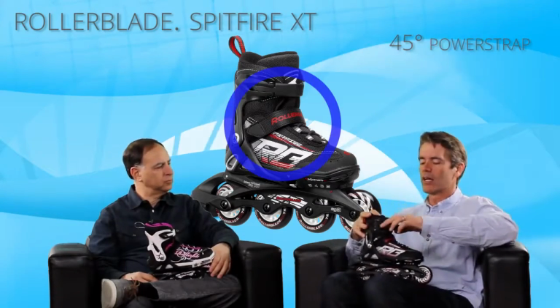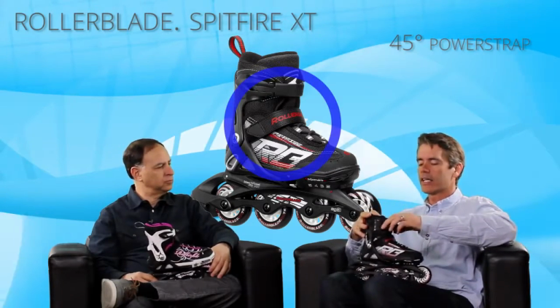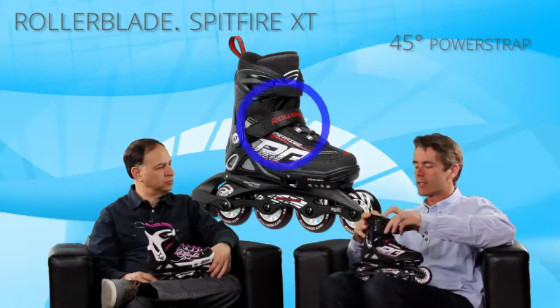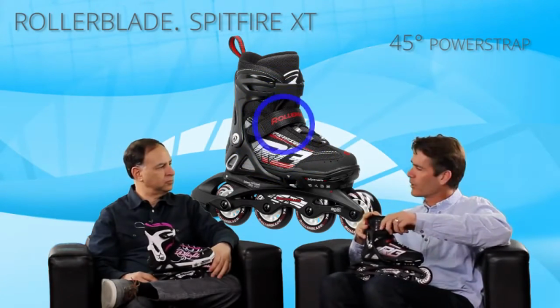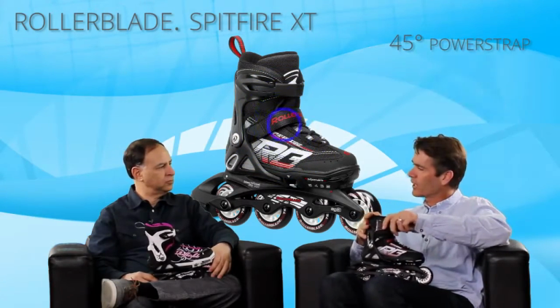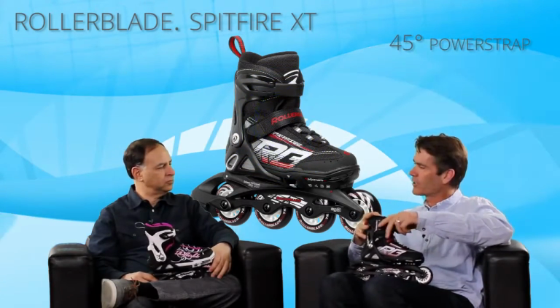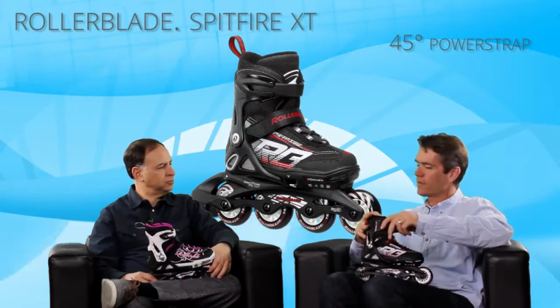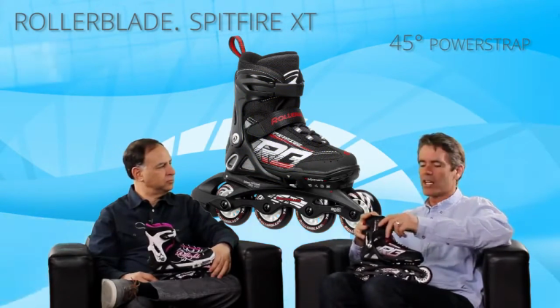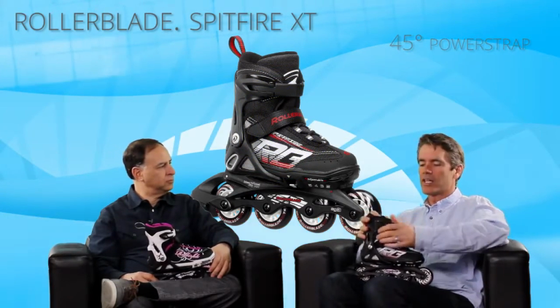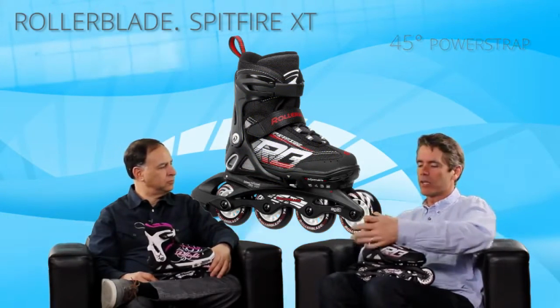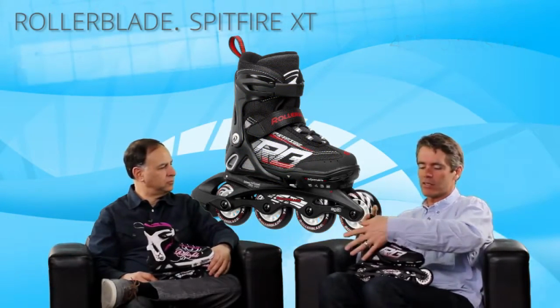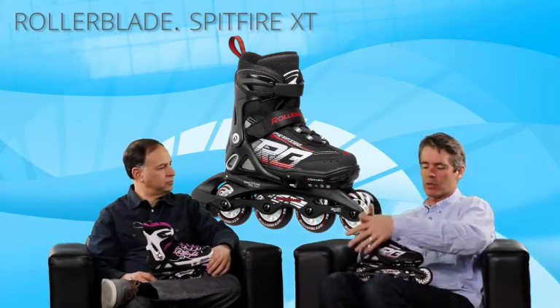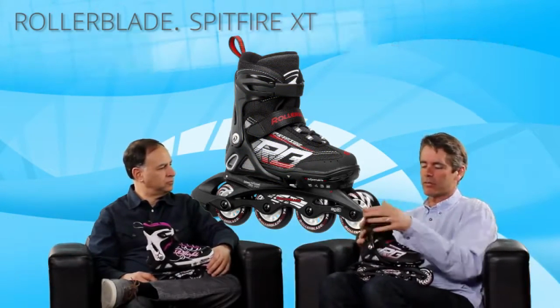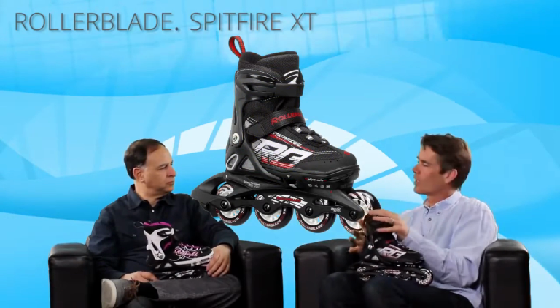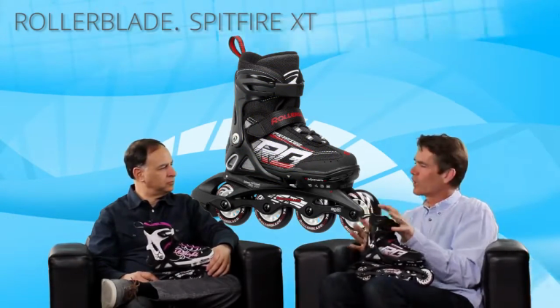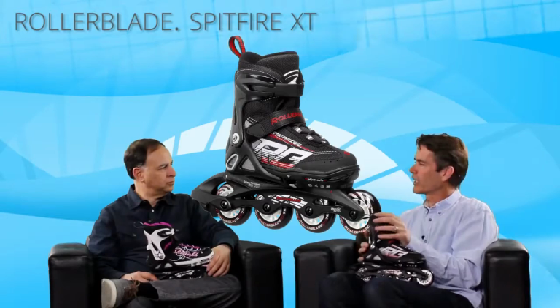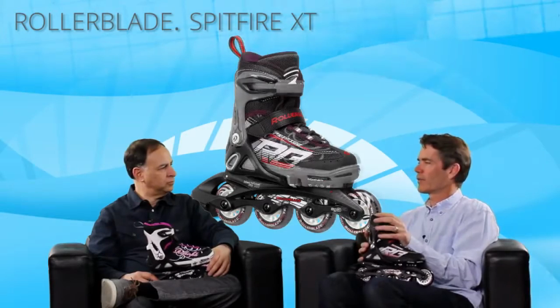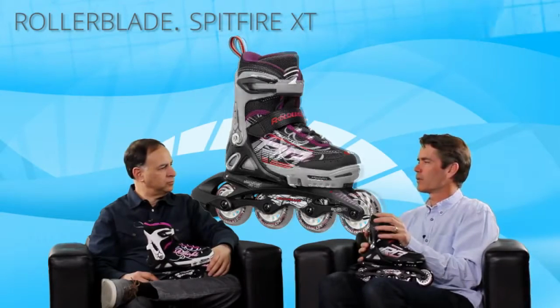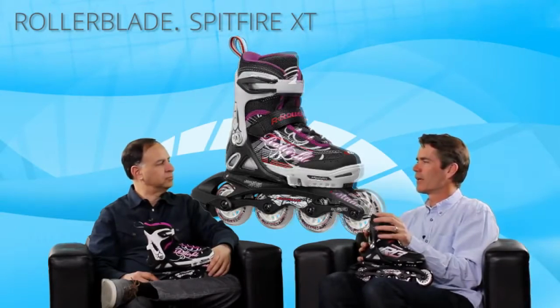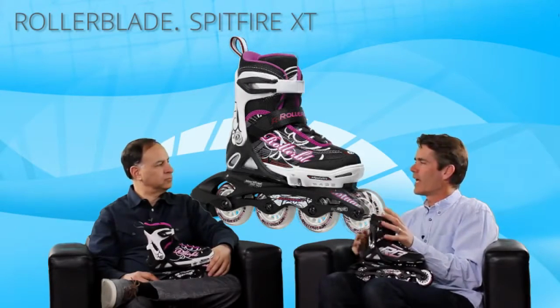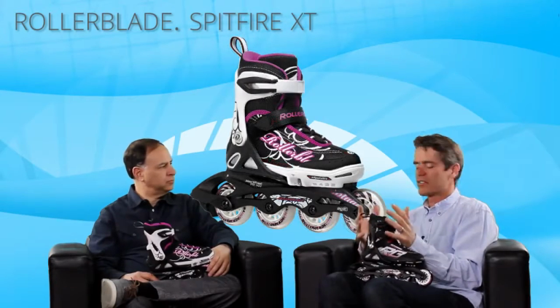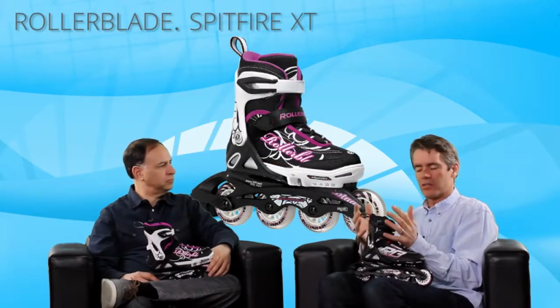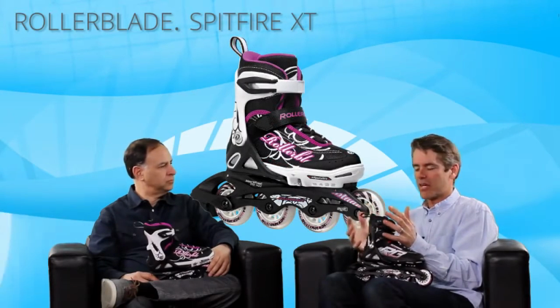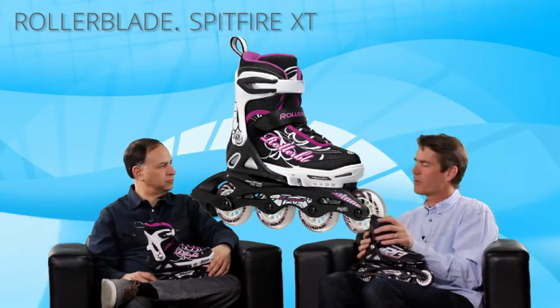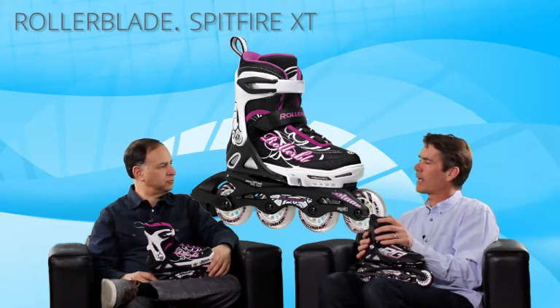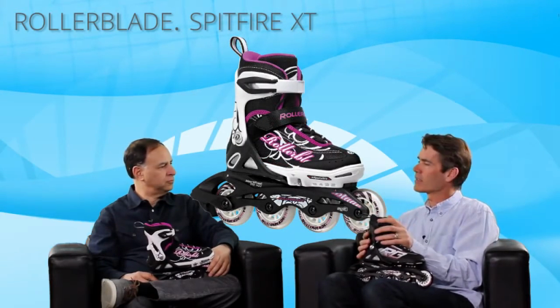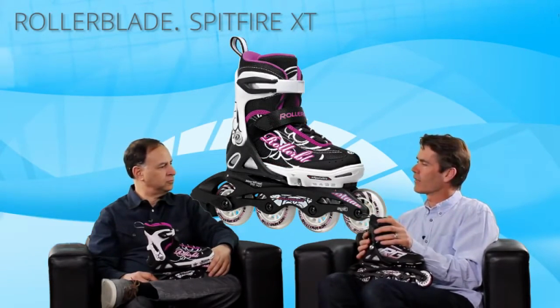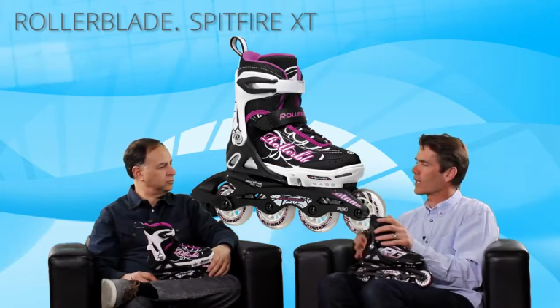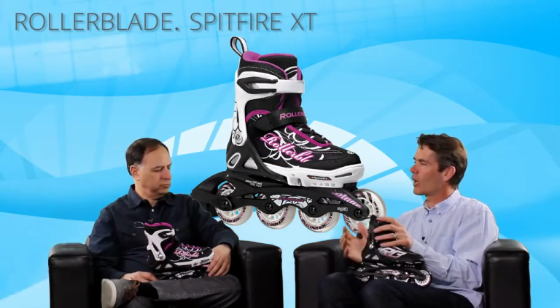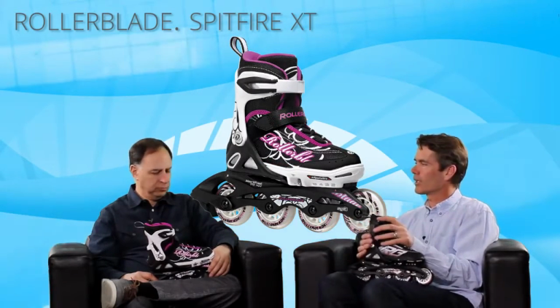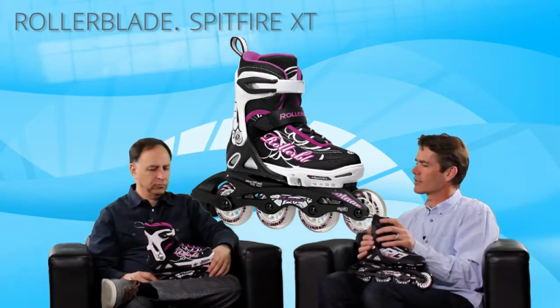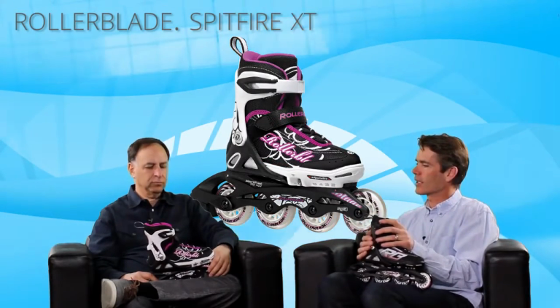So kids can put them on themselves. It's really supportive, really comfortable — just a nice balance of high quality kids' skate.